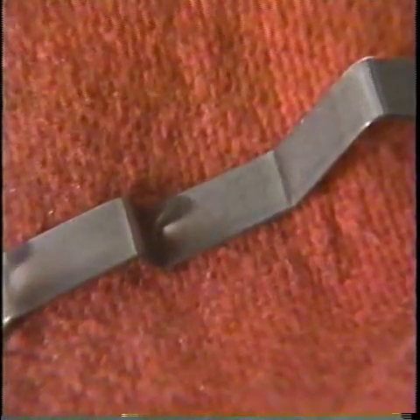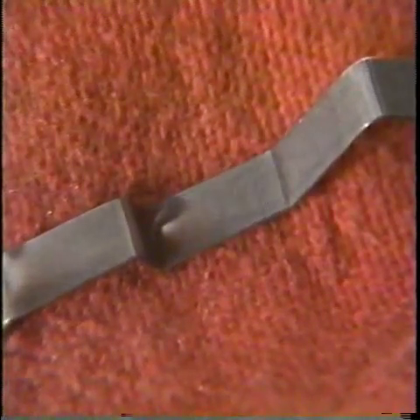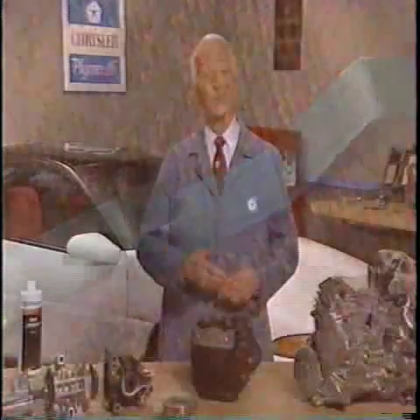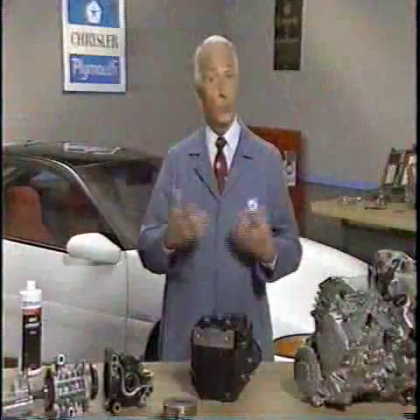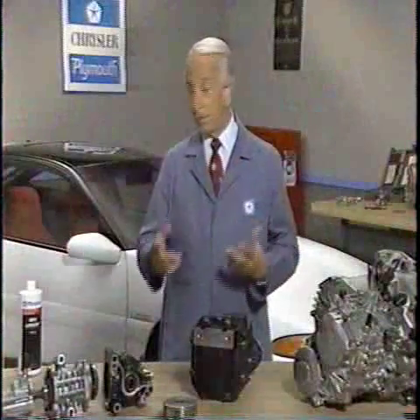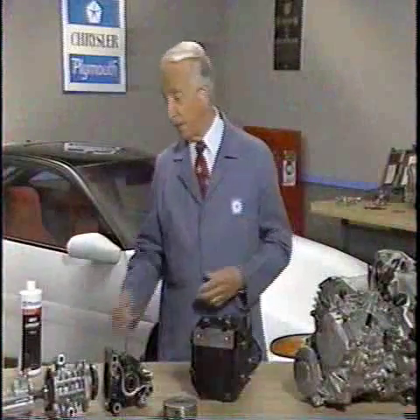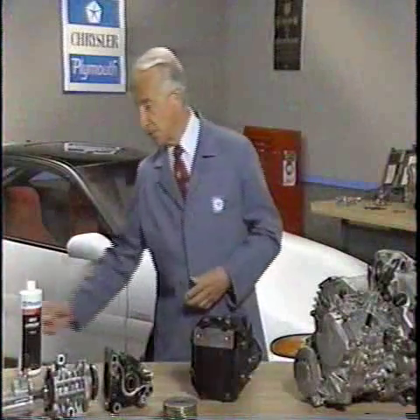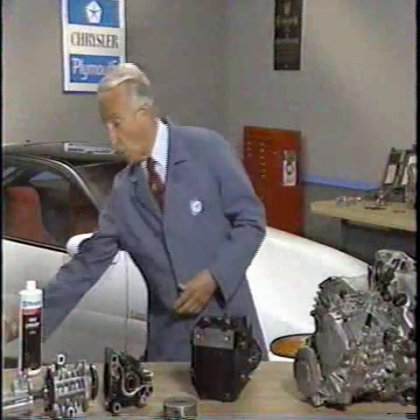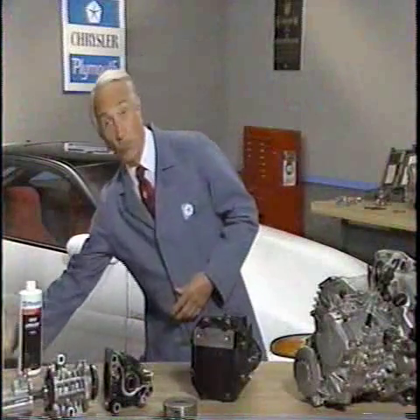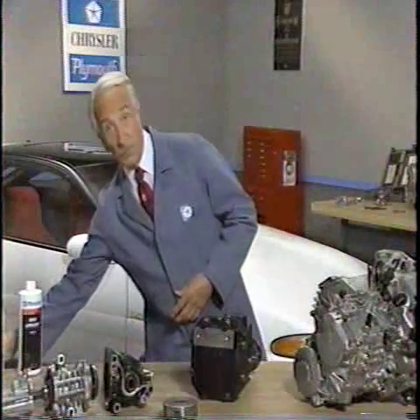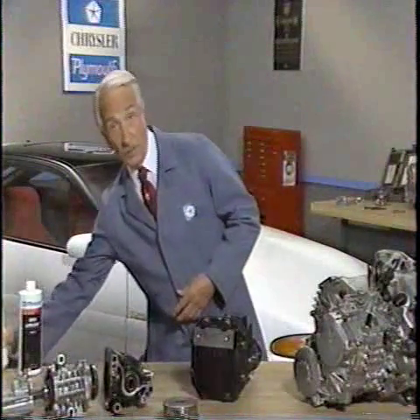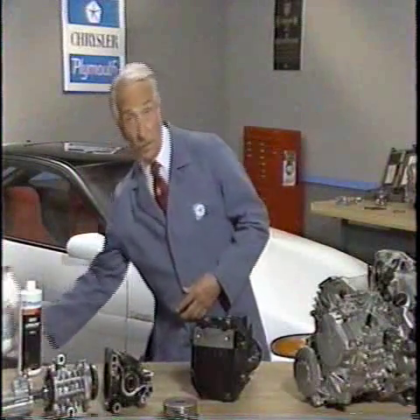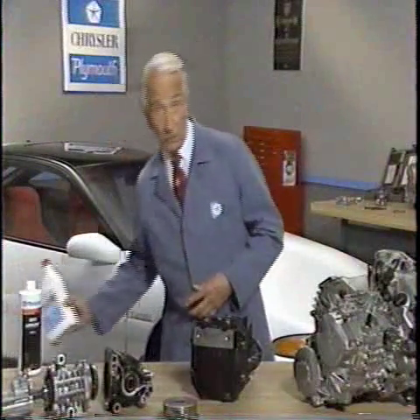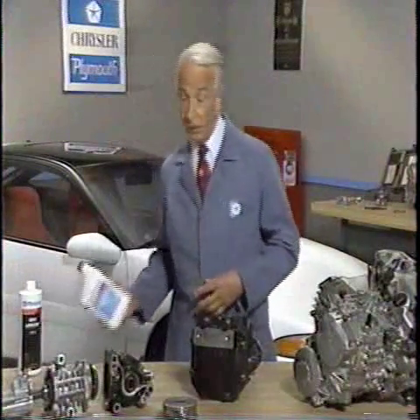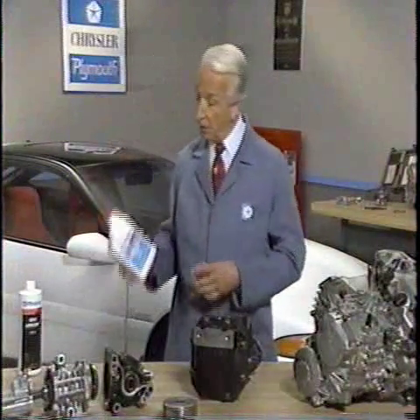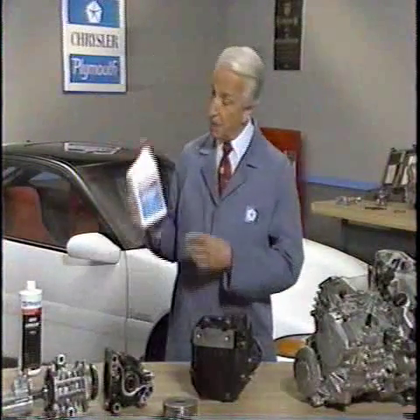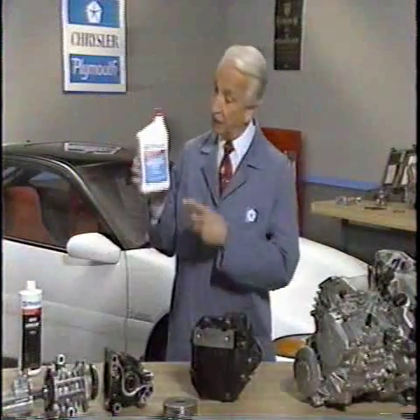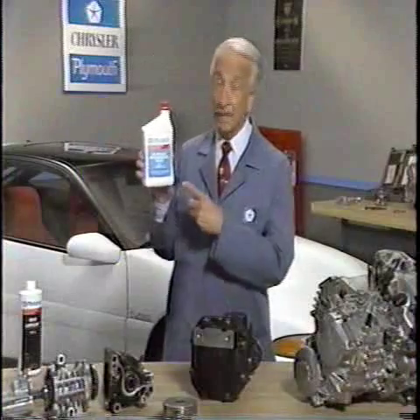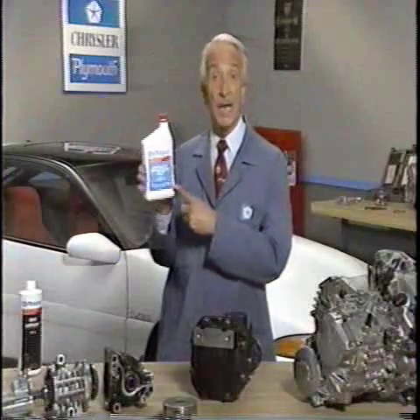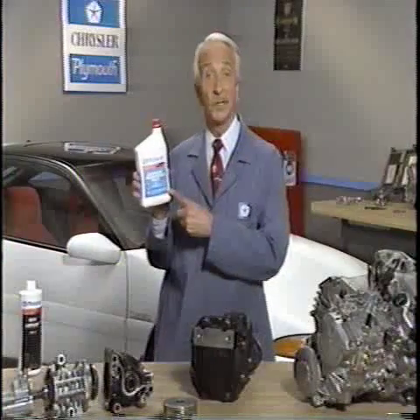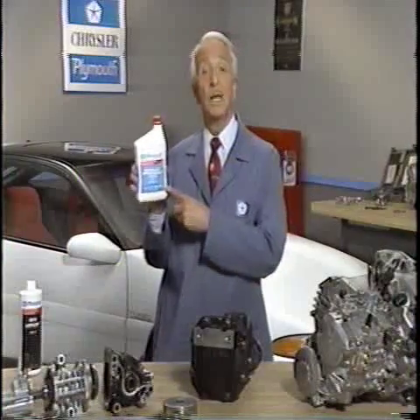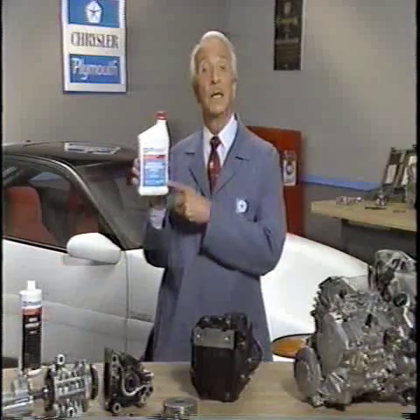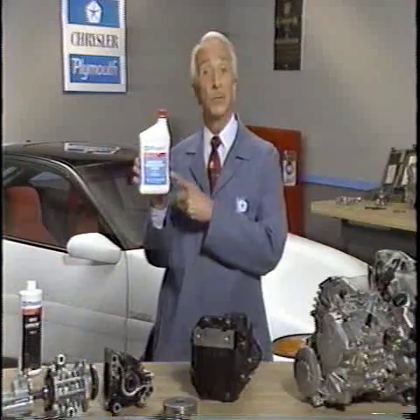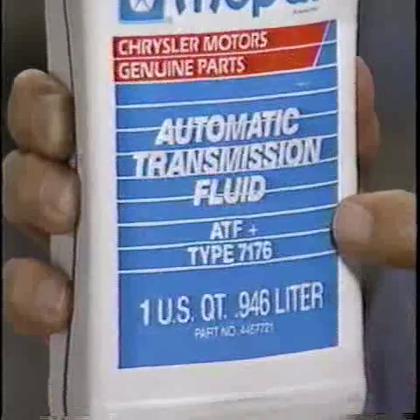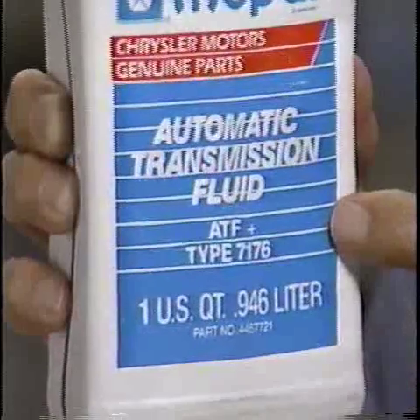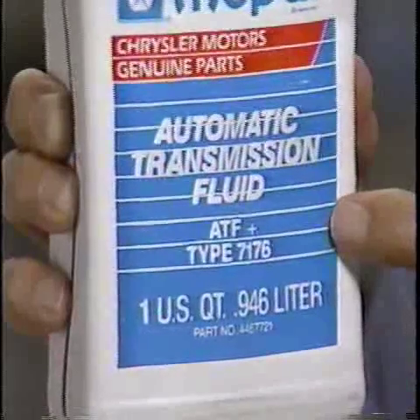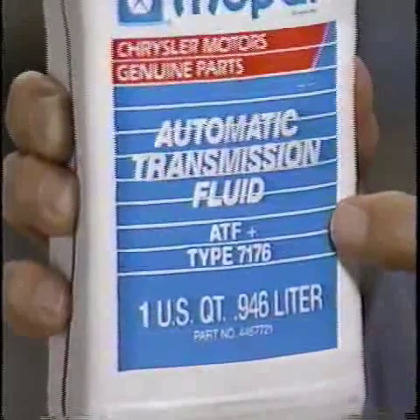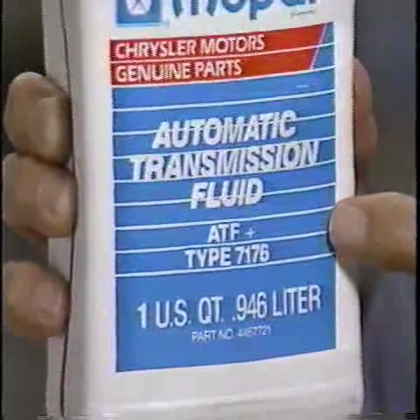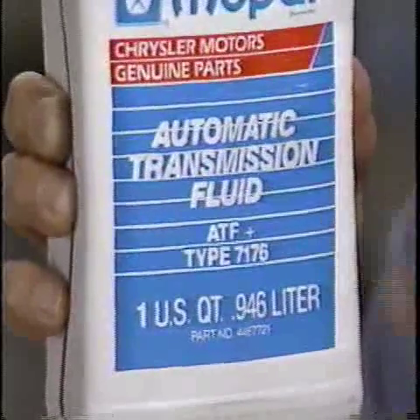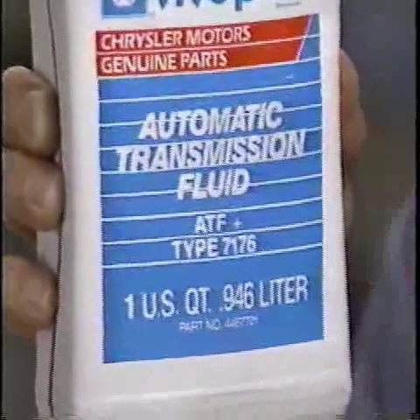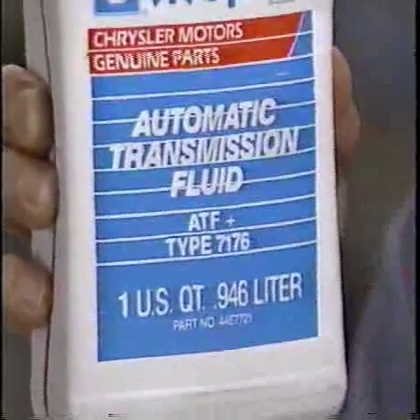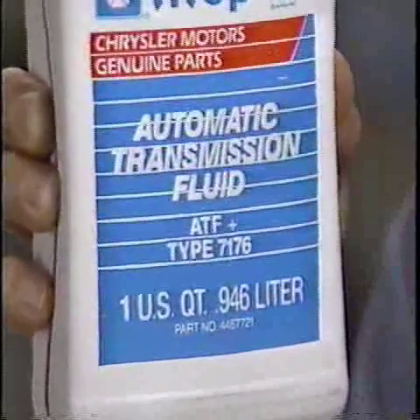To replenish or refill the fluid in the automatic transaxle, use Mopar ATF Plus.